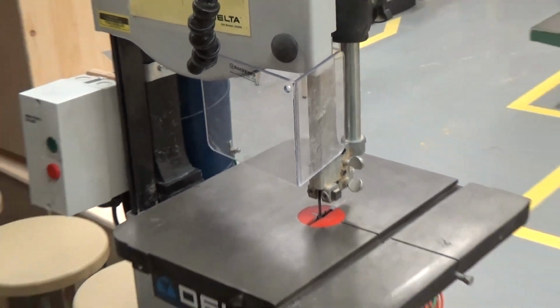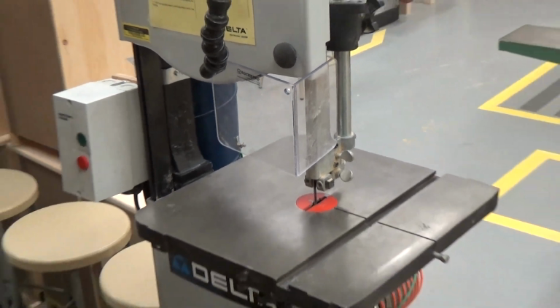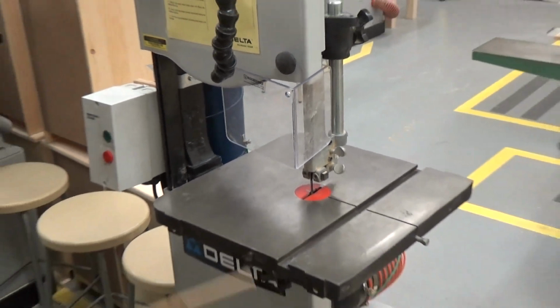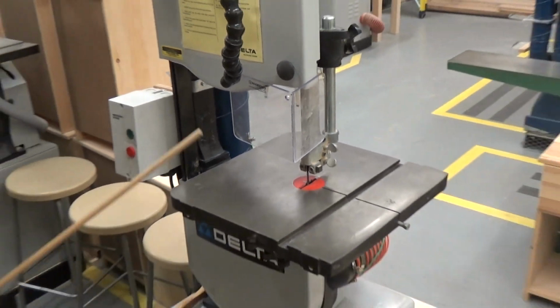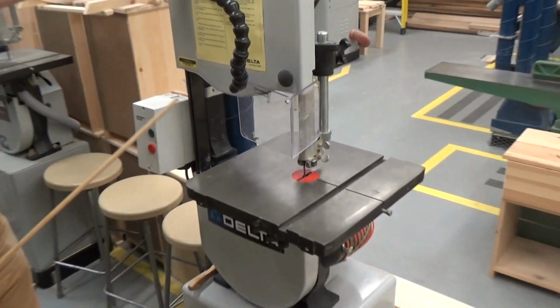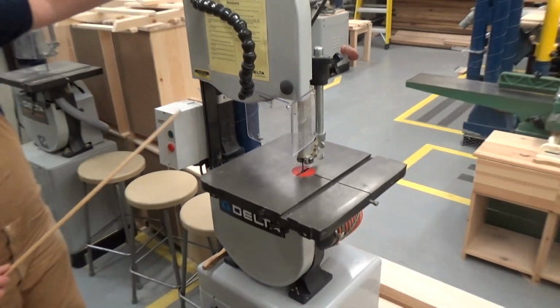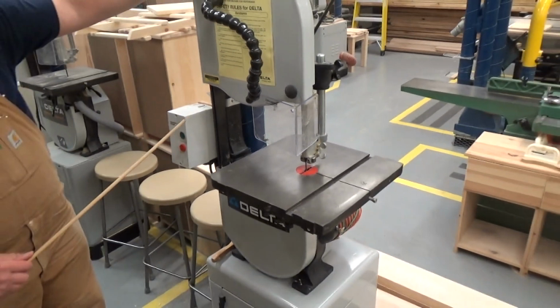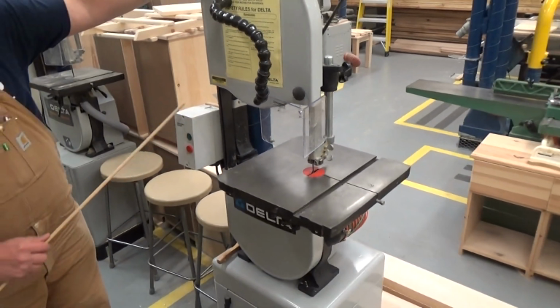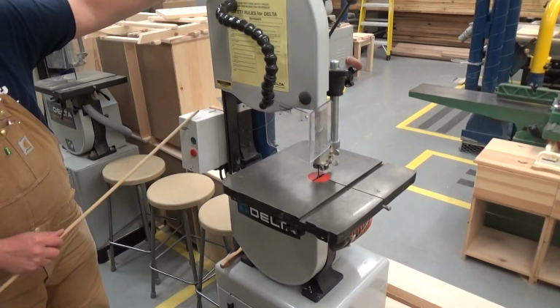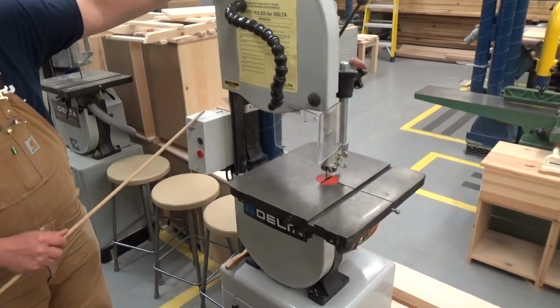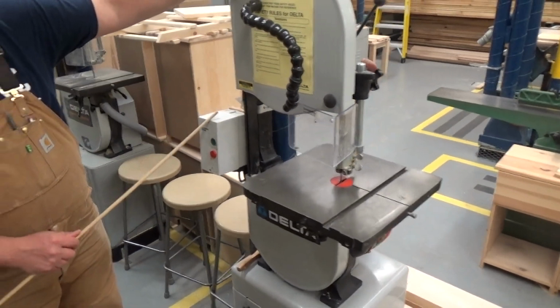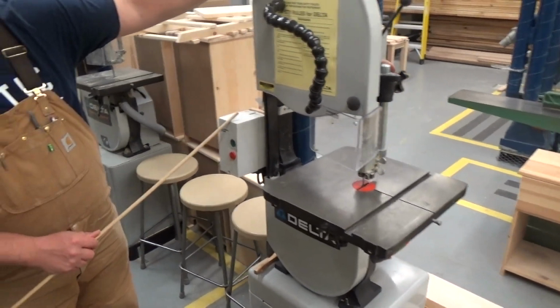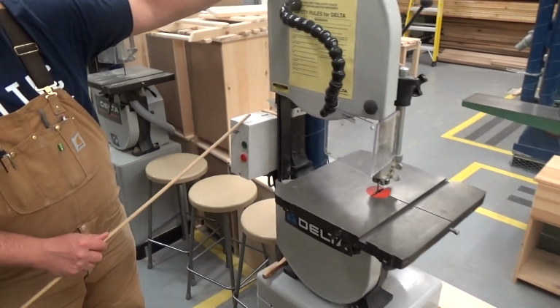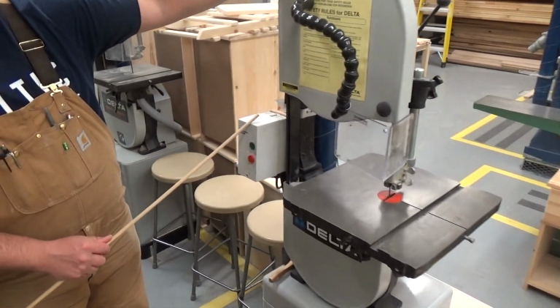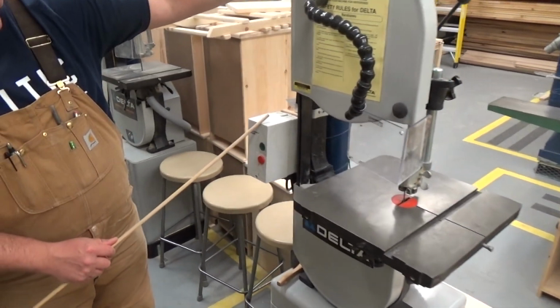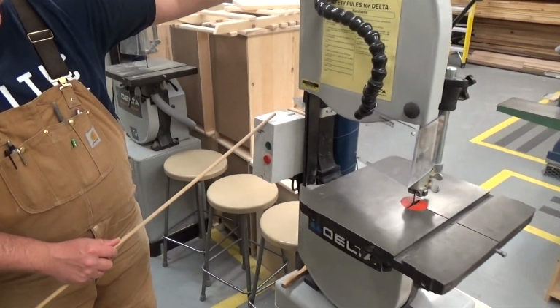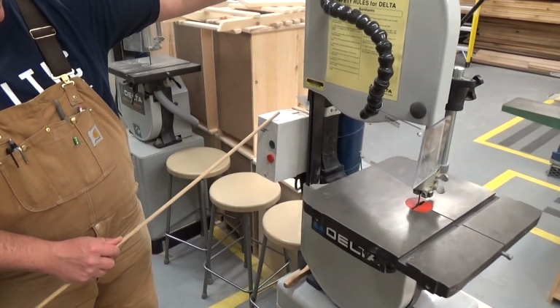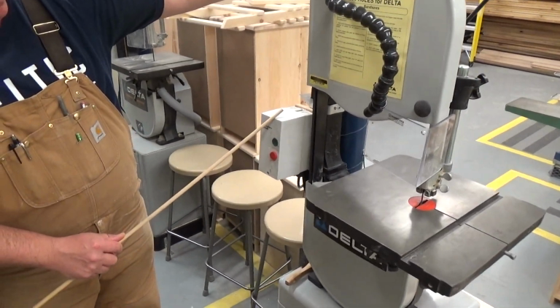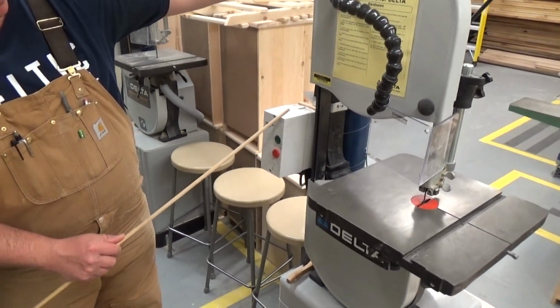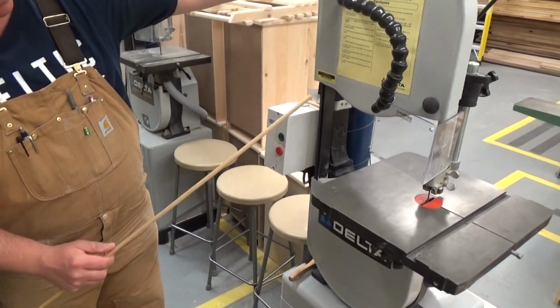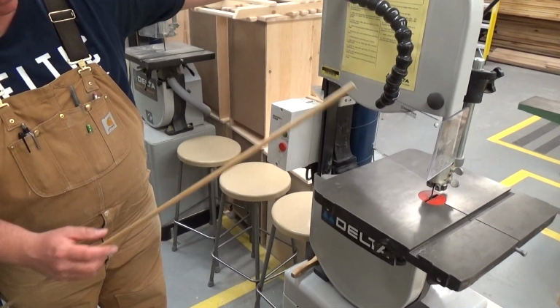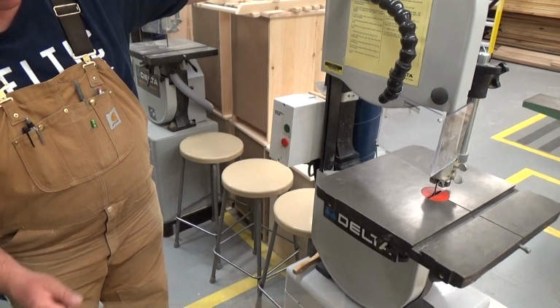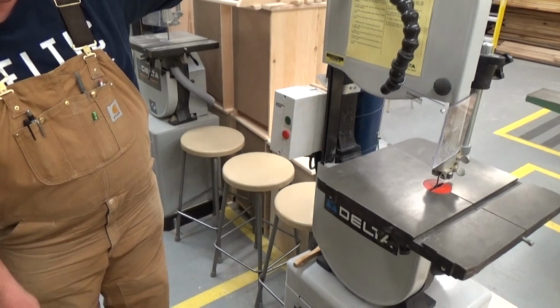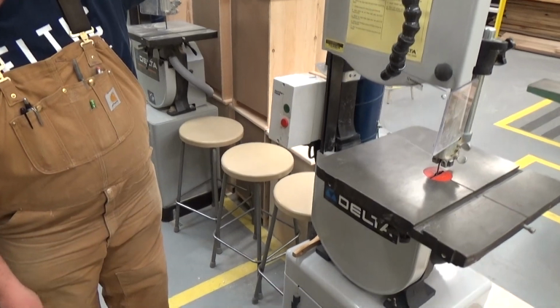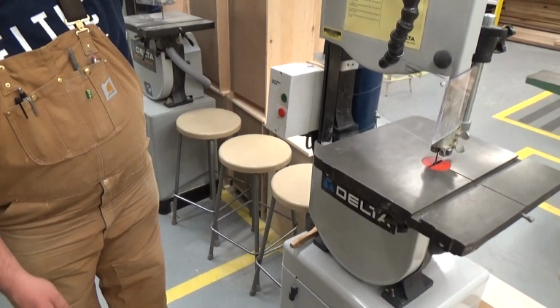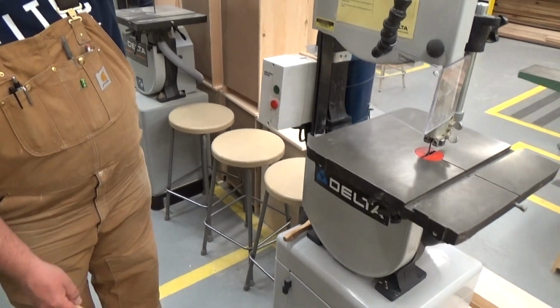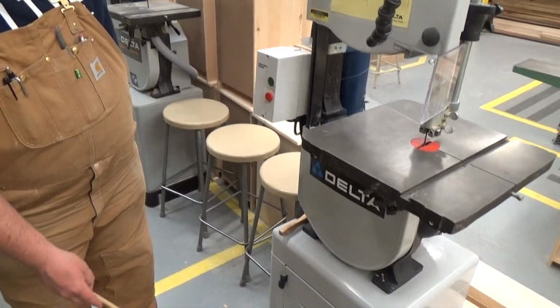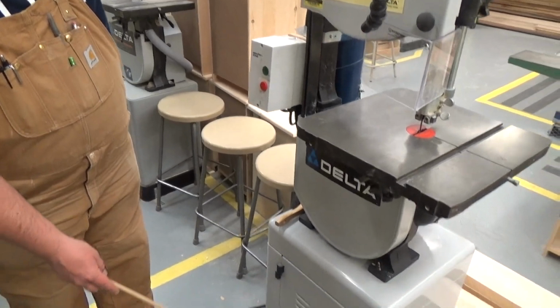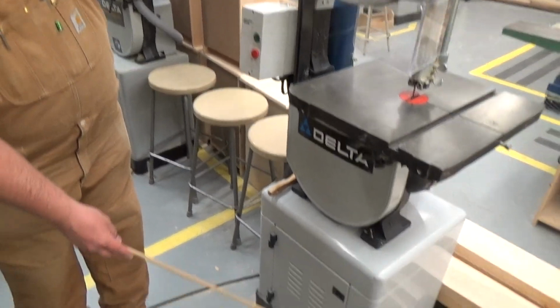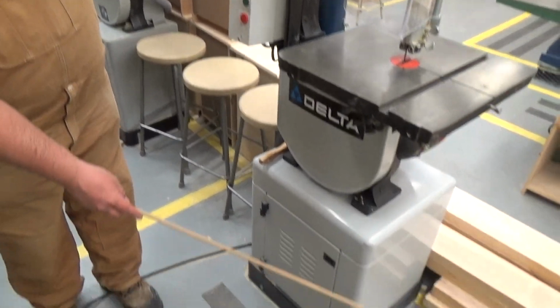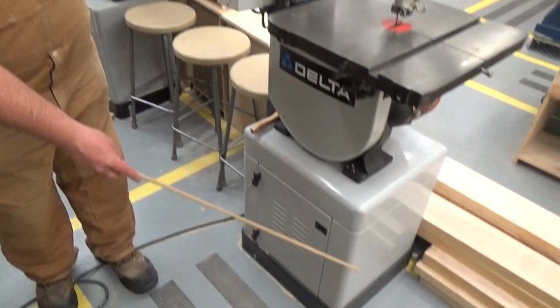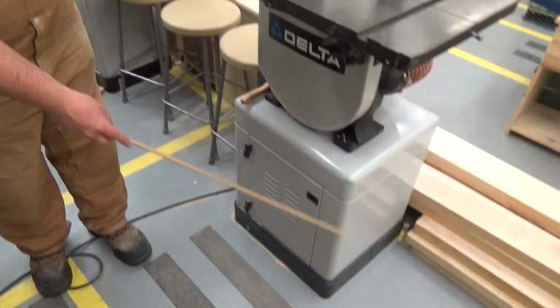Back here is your start switch, and down below we've got the base.